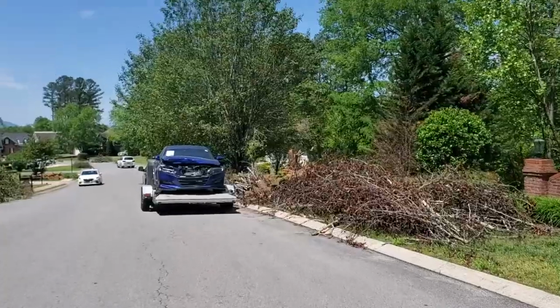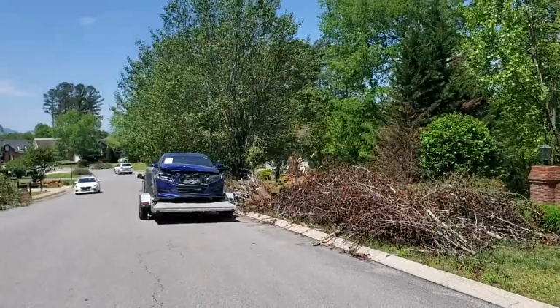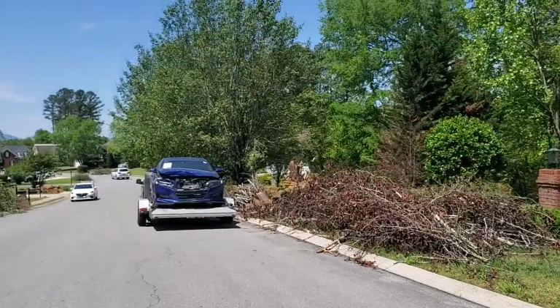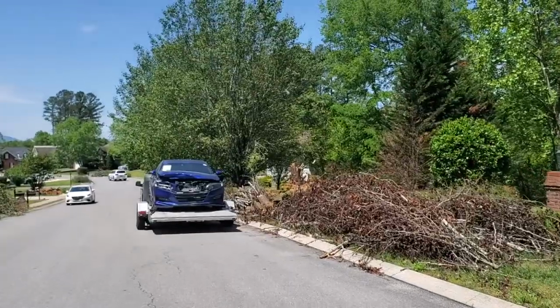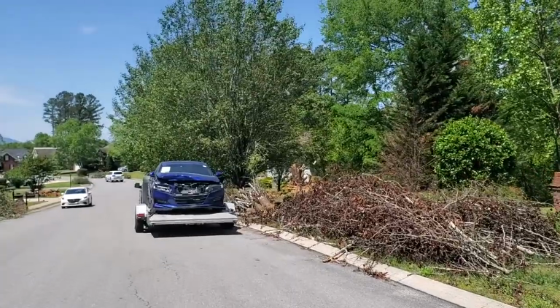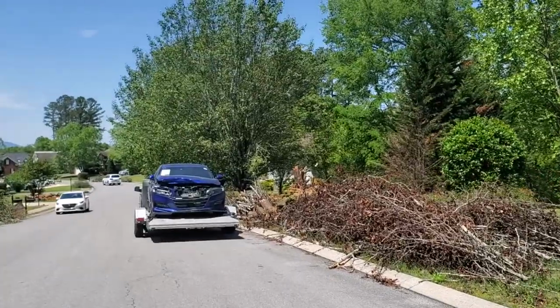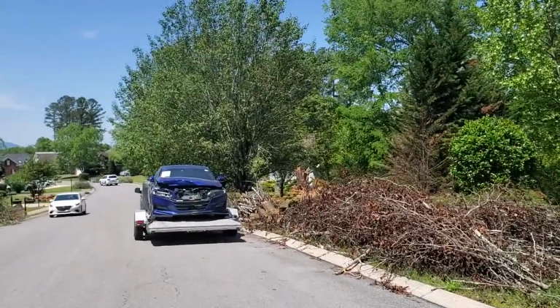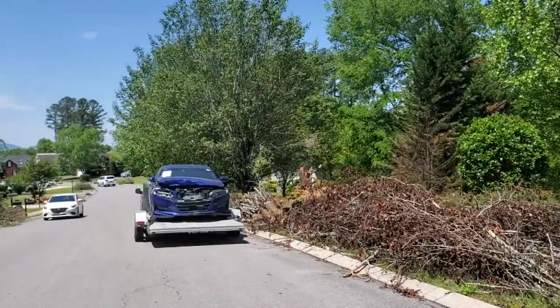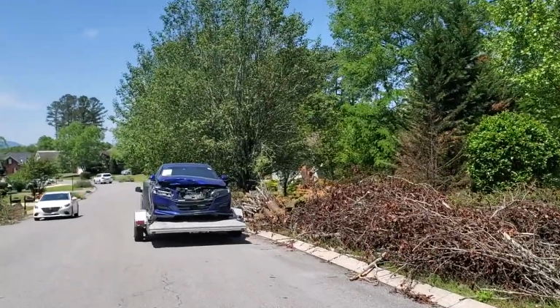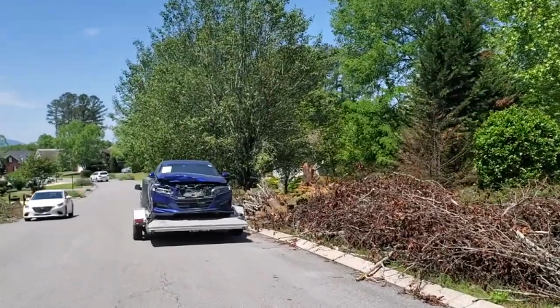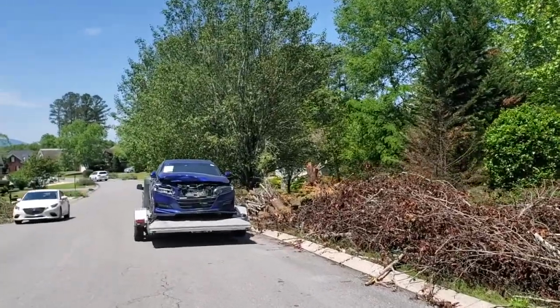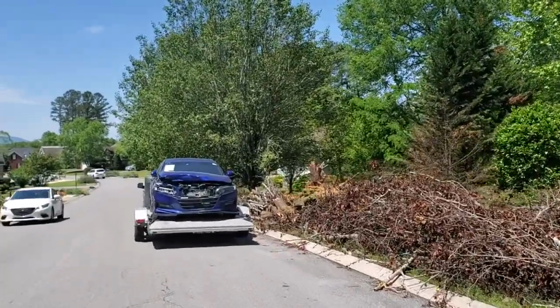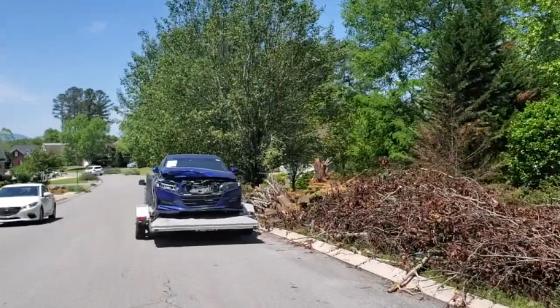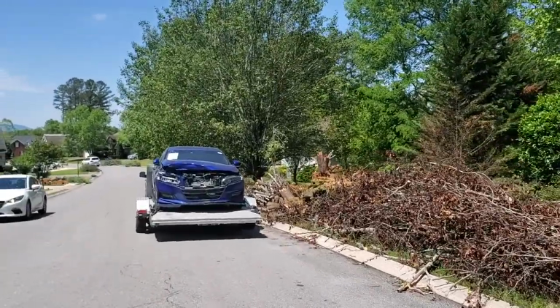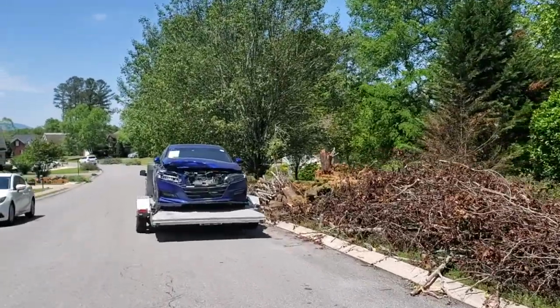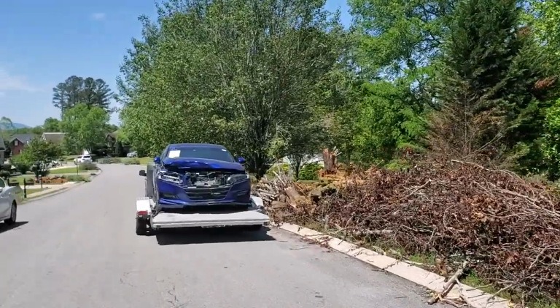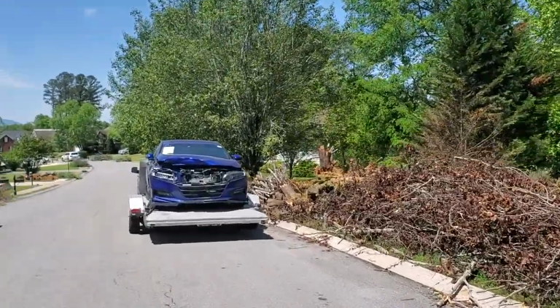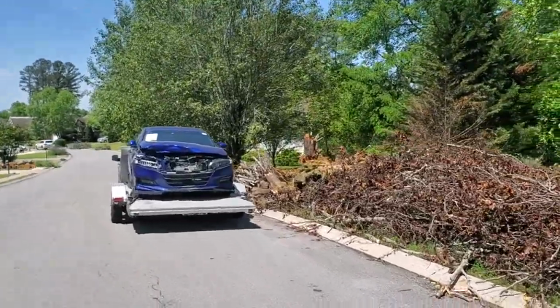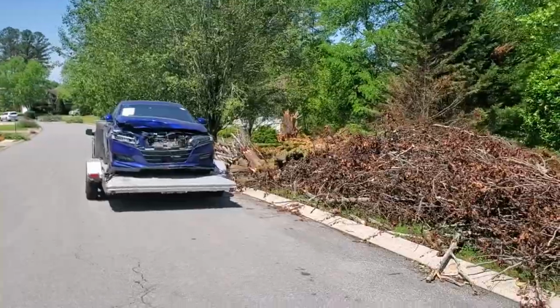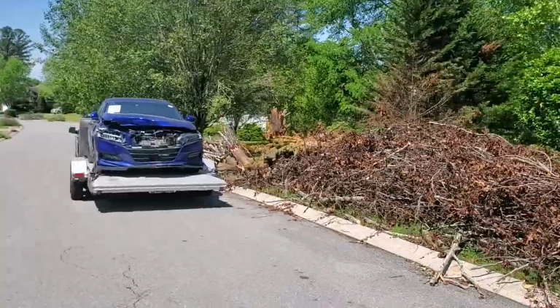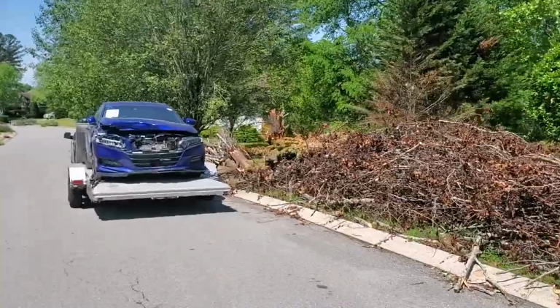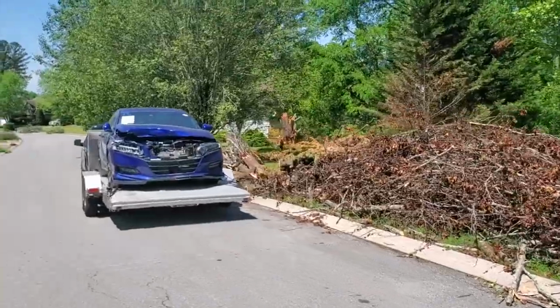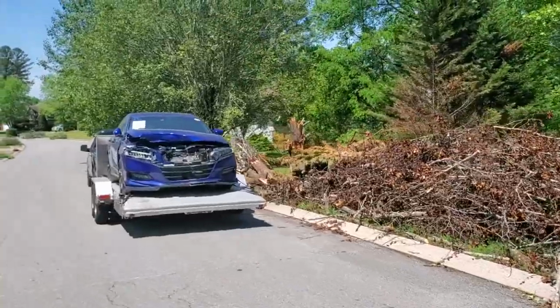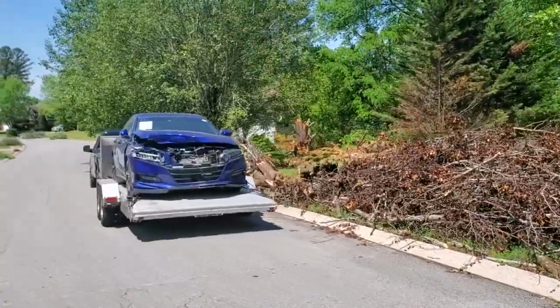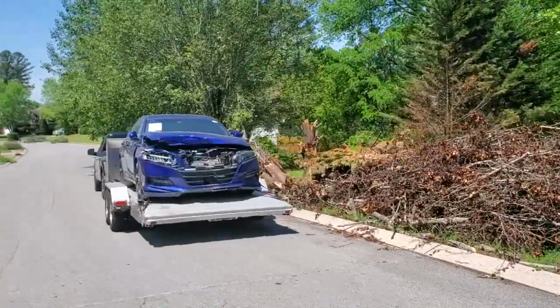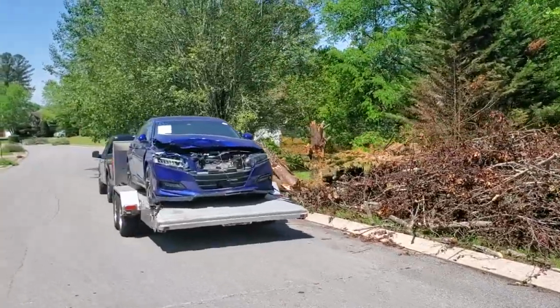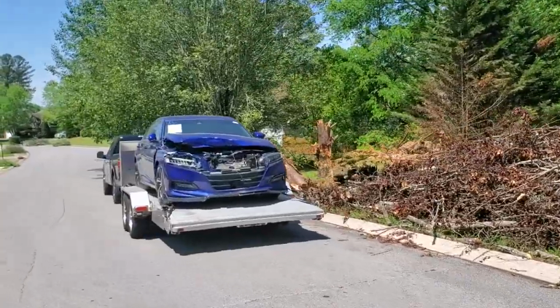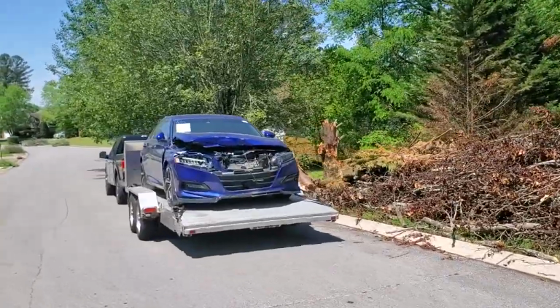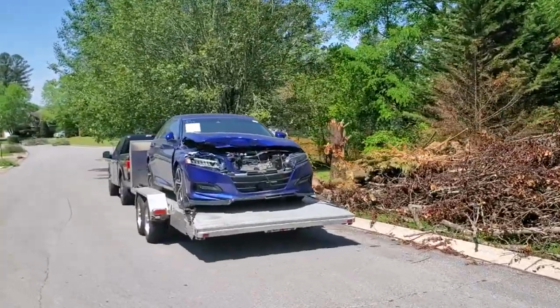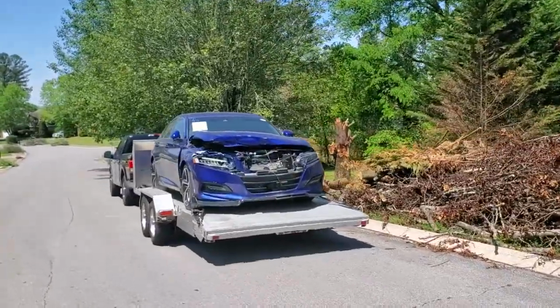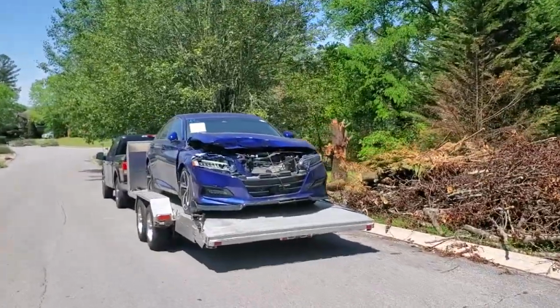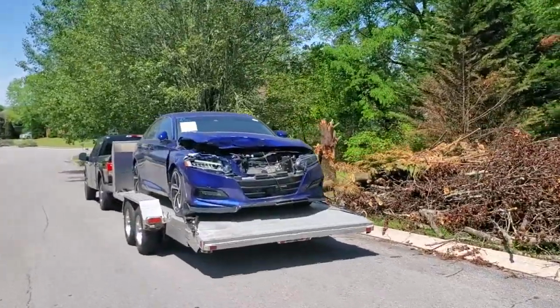Alright guys, check it out. Here's the new build — just arrived. This thing looks sick.